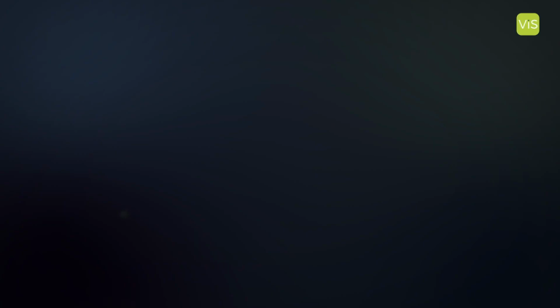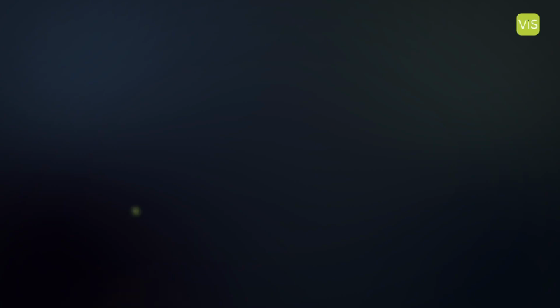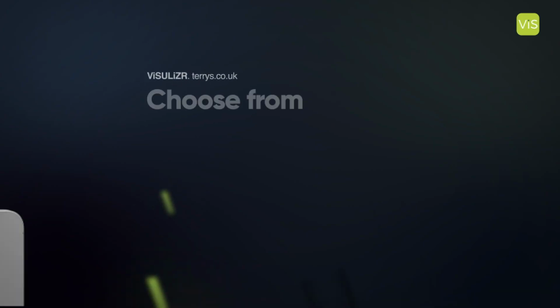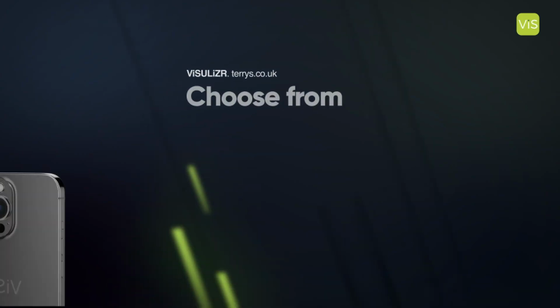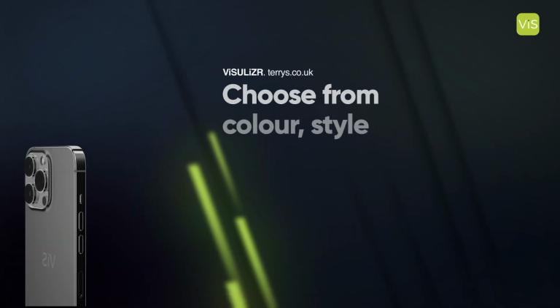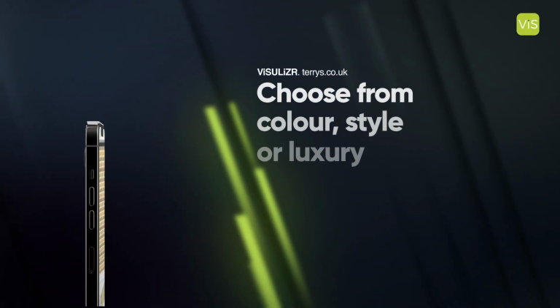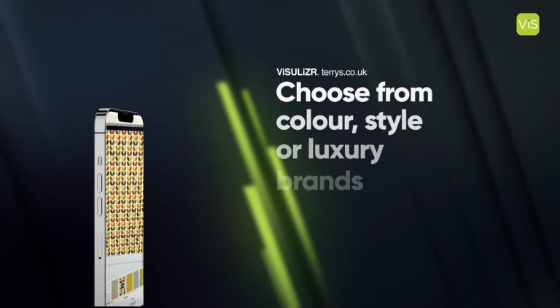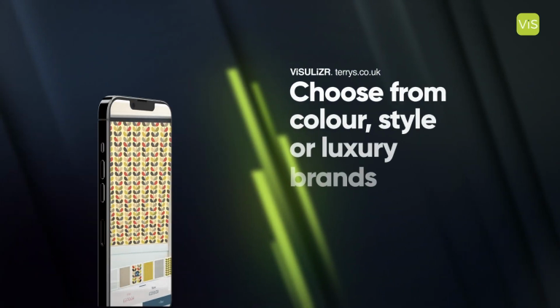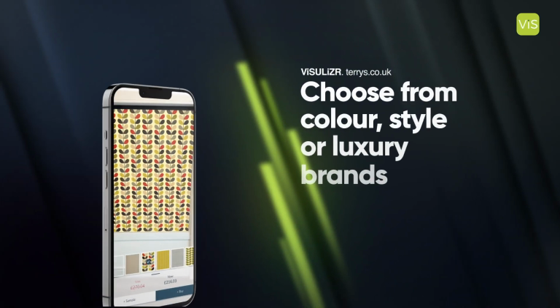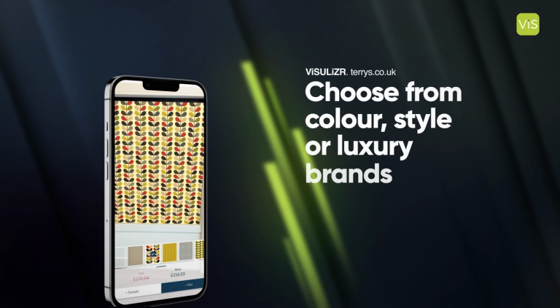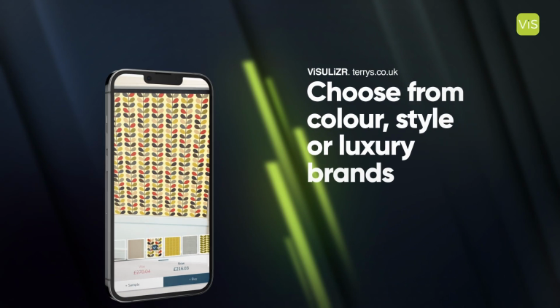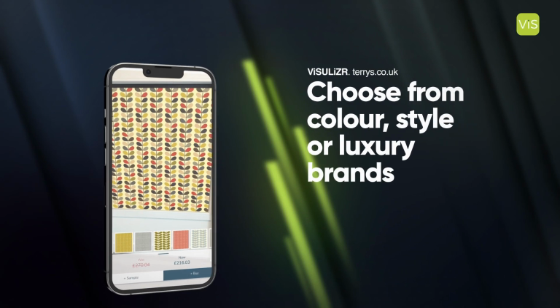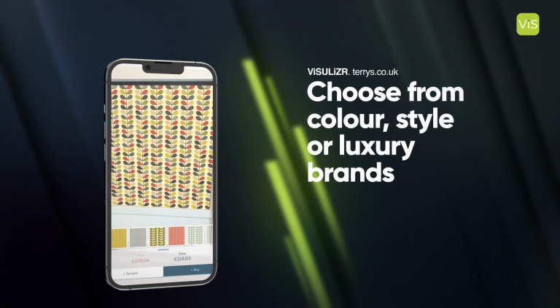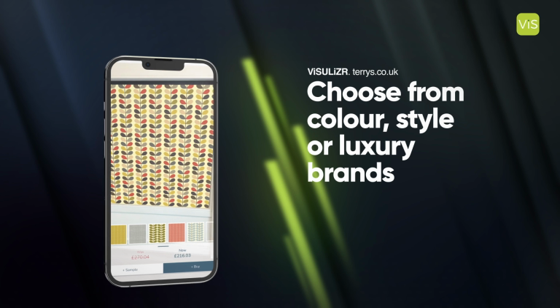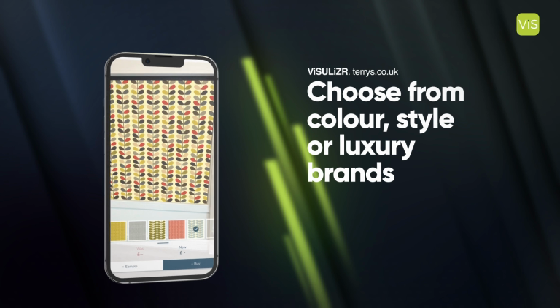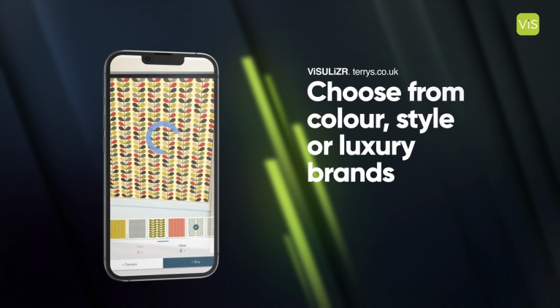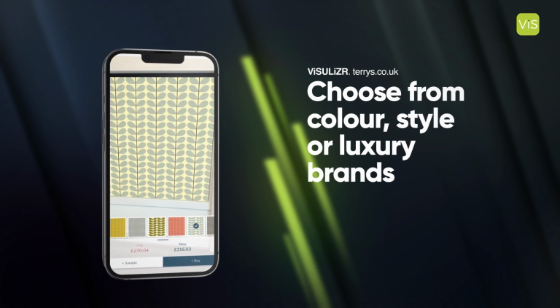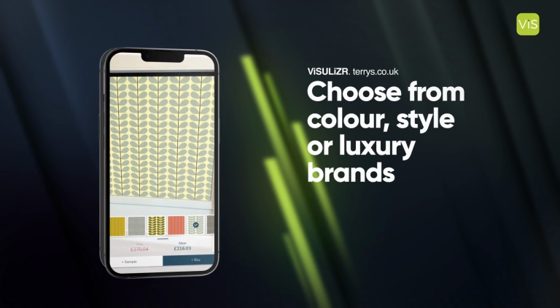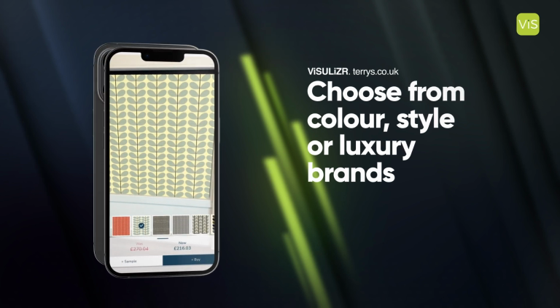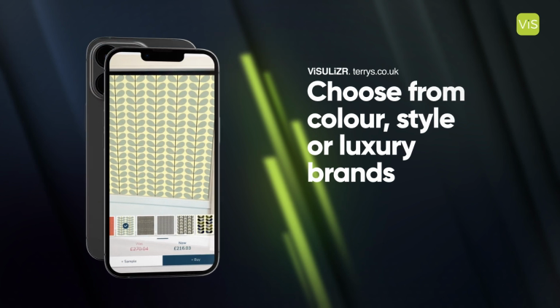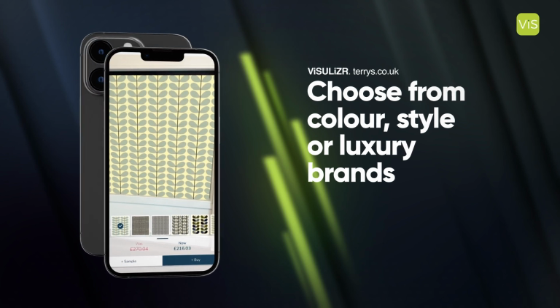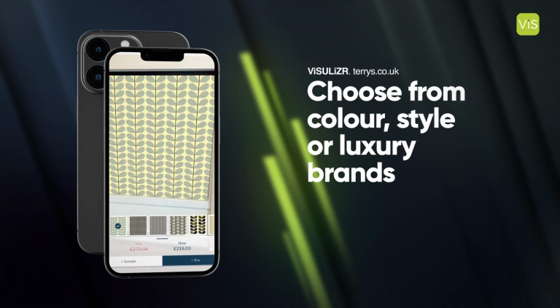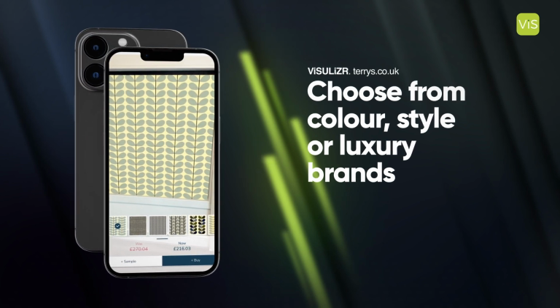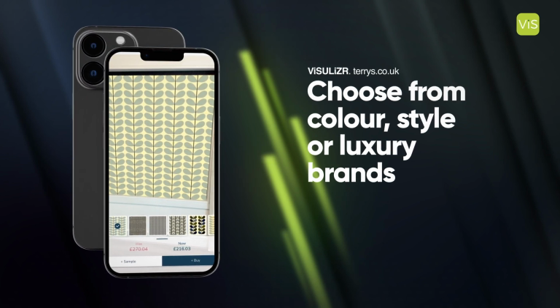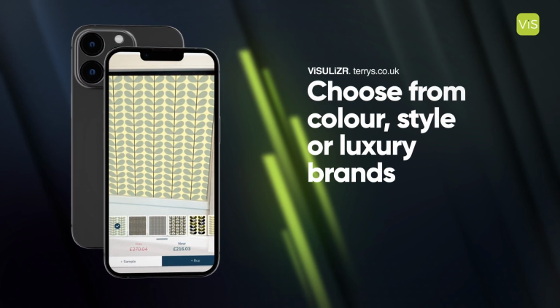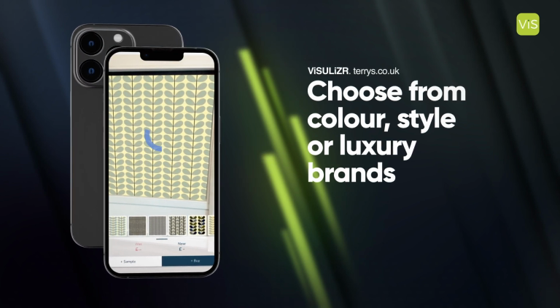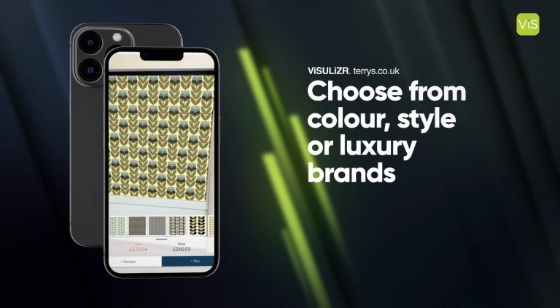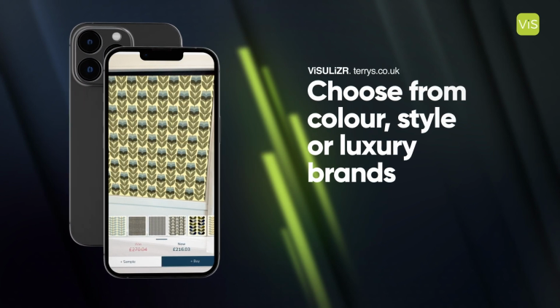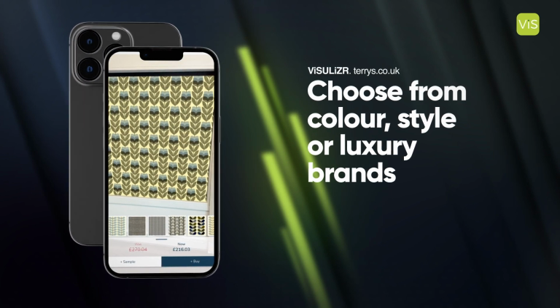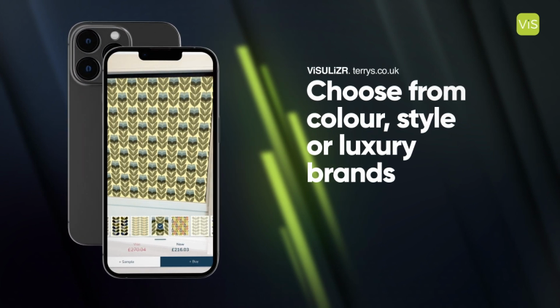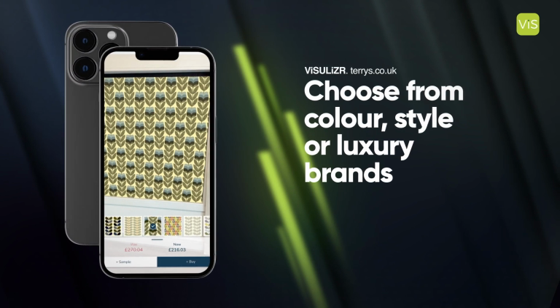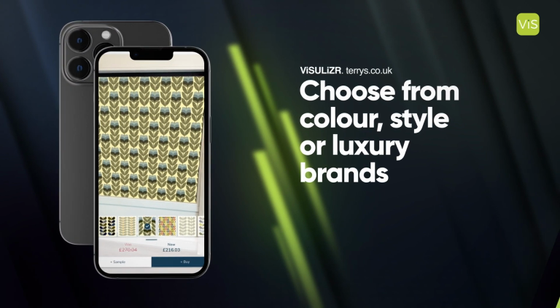With over 2,000 options, you can choose from colour, style, or luxury brands.